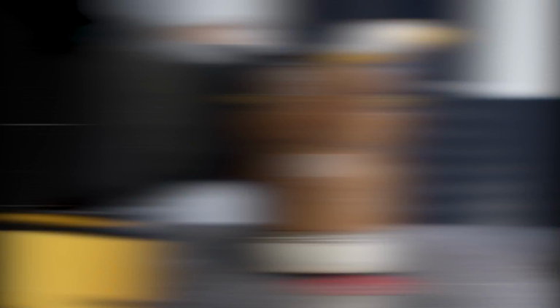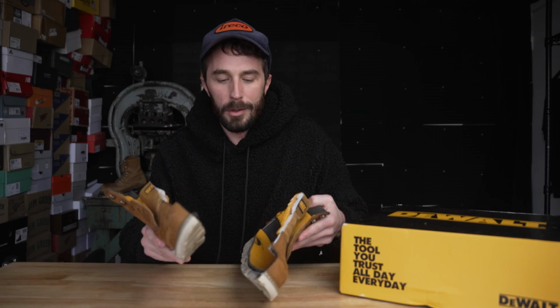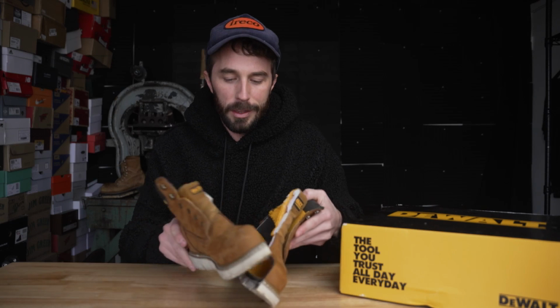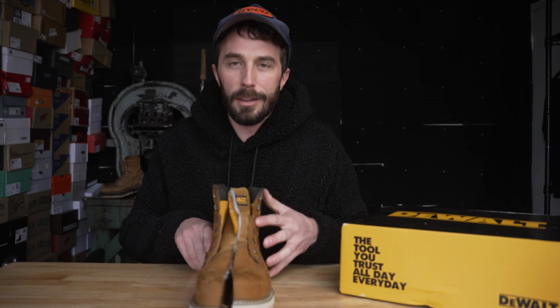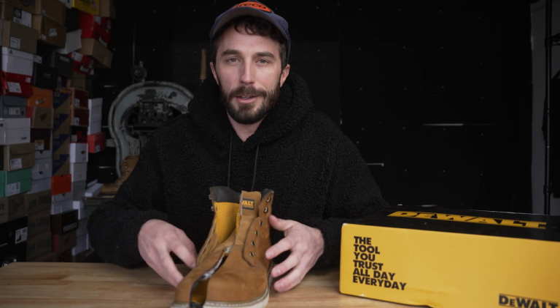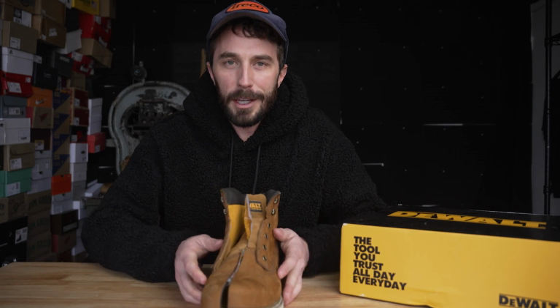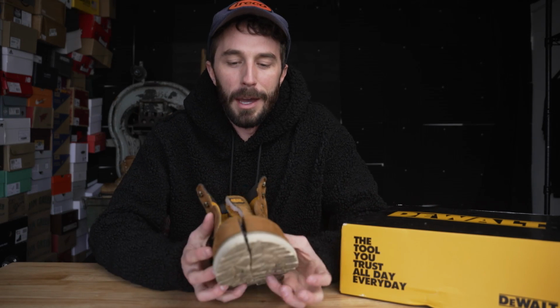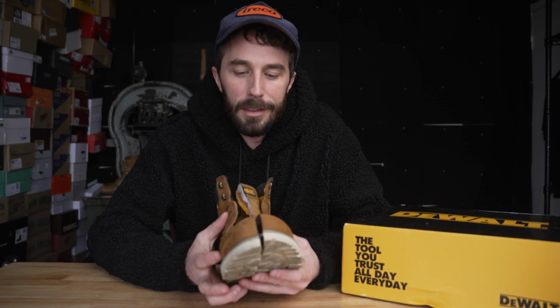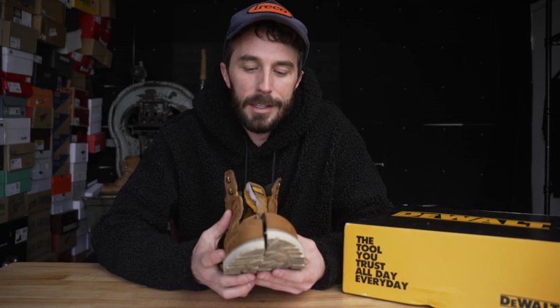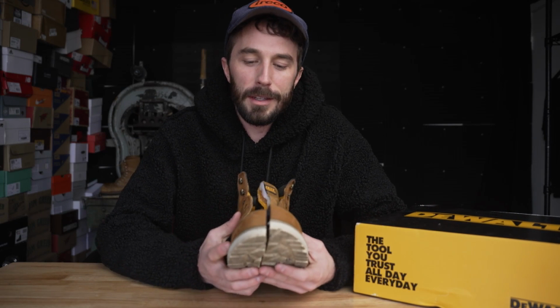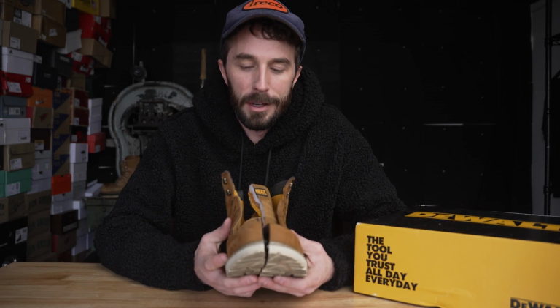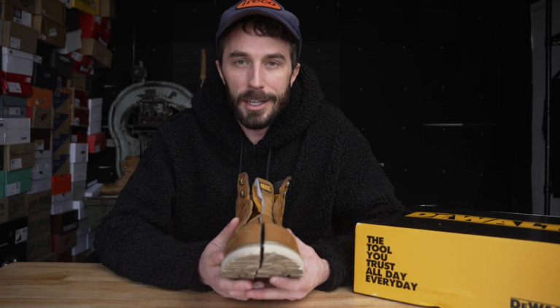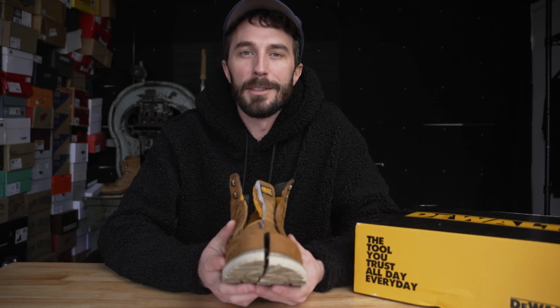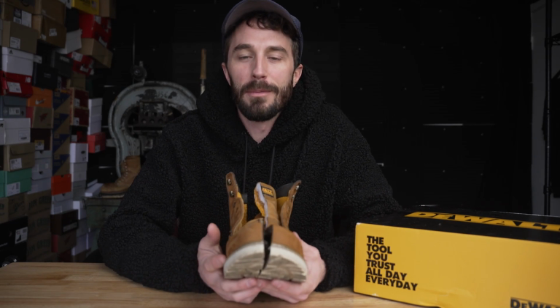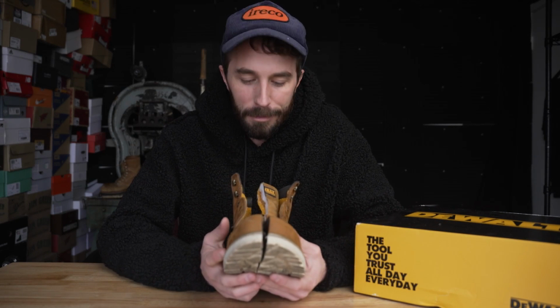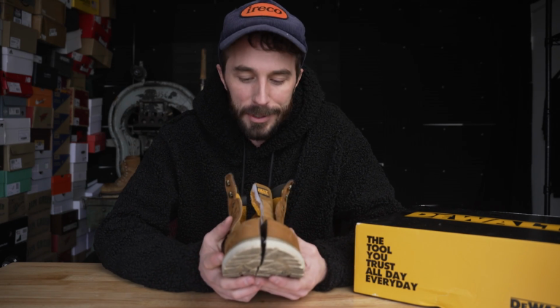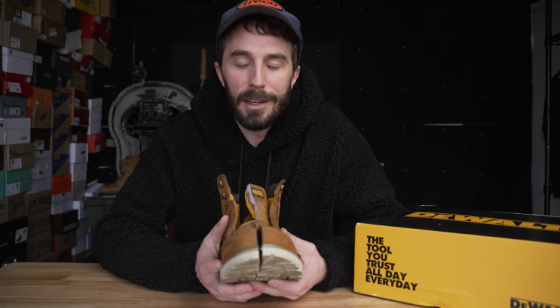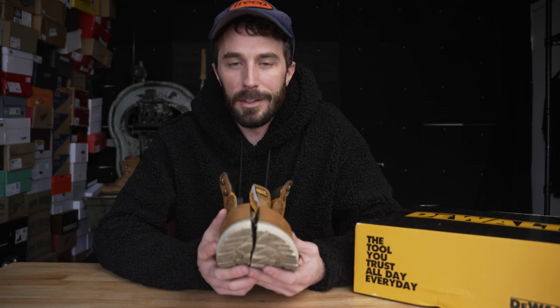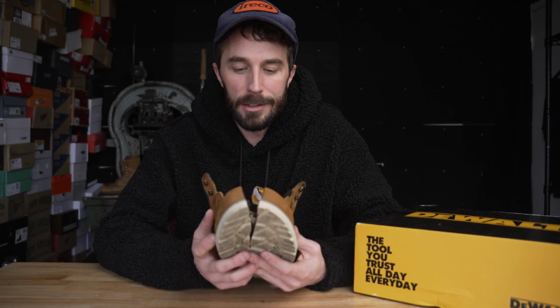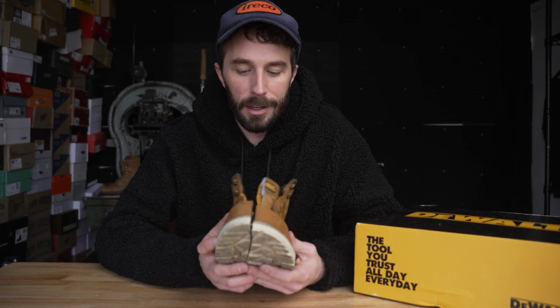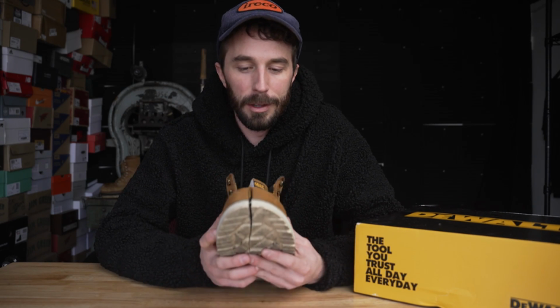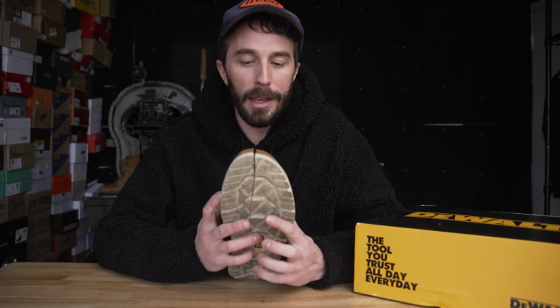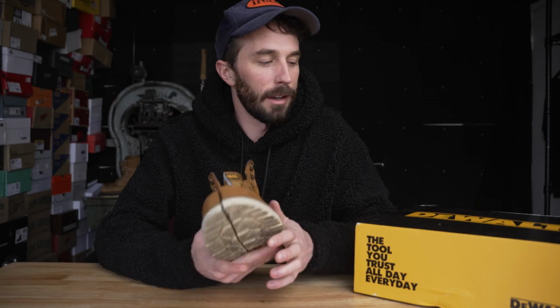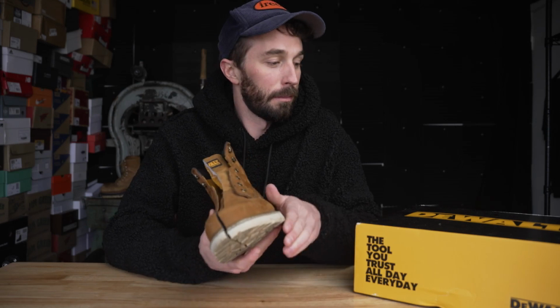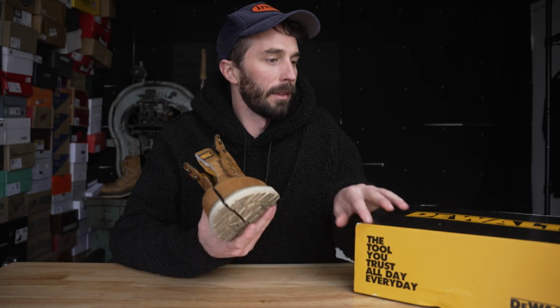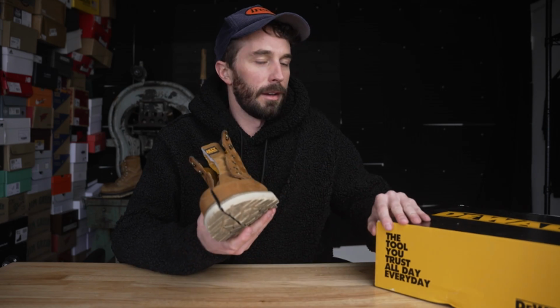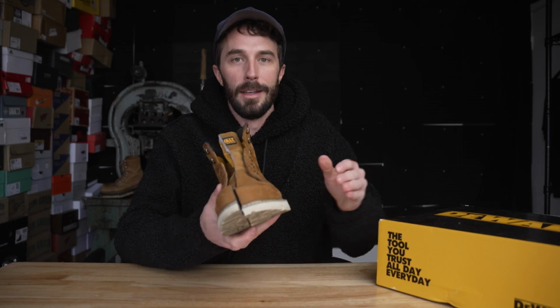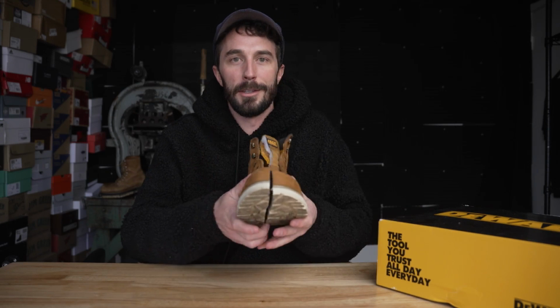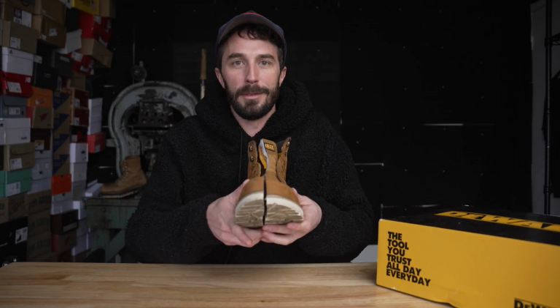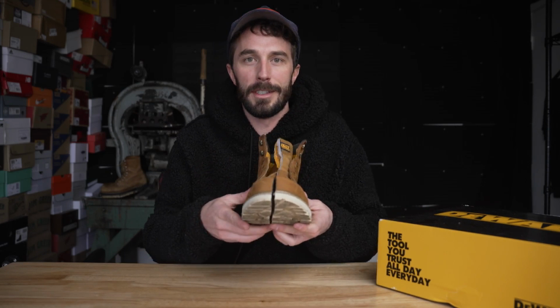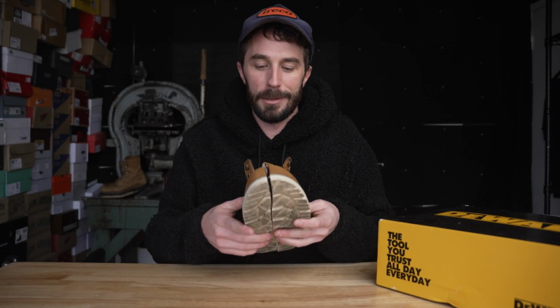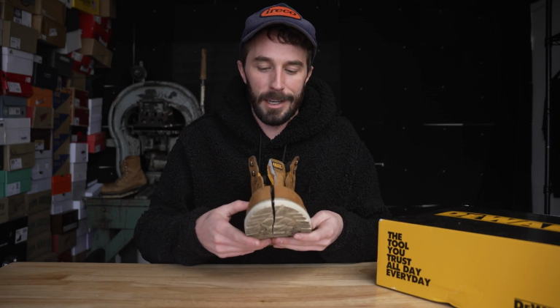One thing I do like about these composite shanks is they're significantly easier to cut through on the bandsaw. So let's see what's inside.